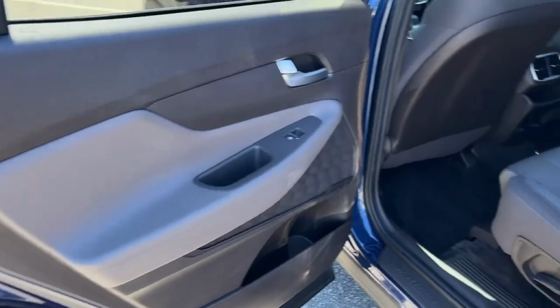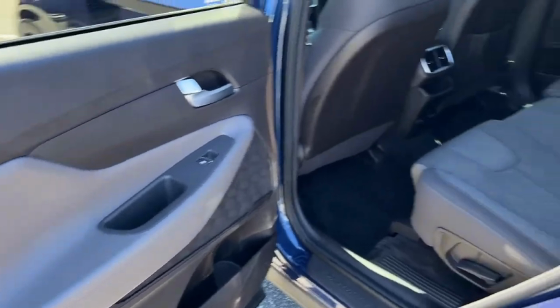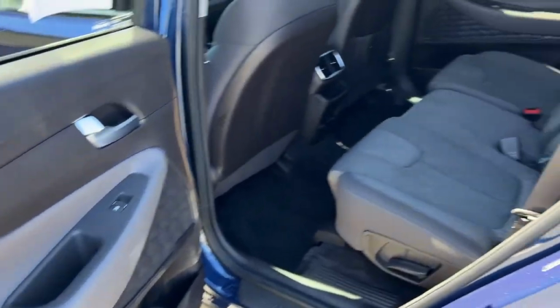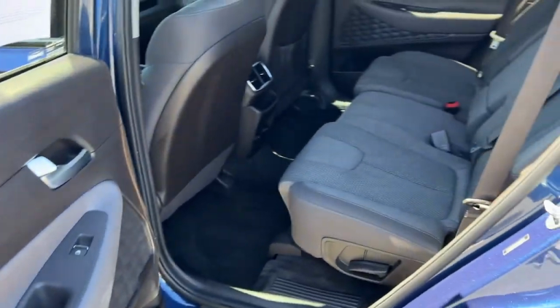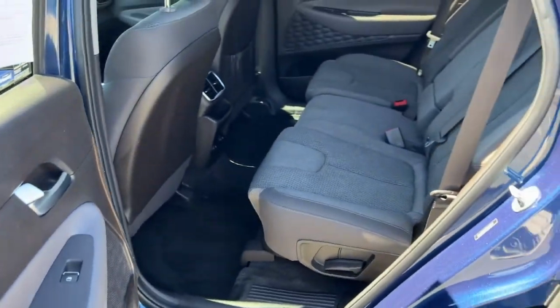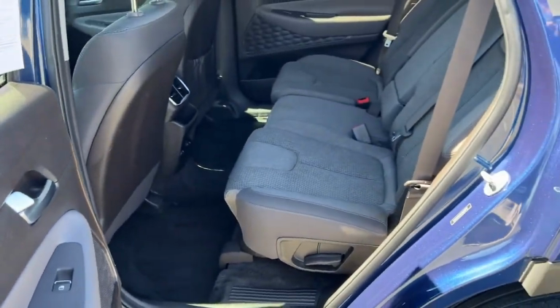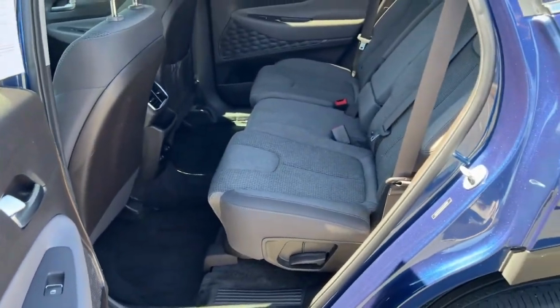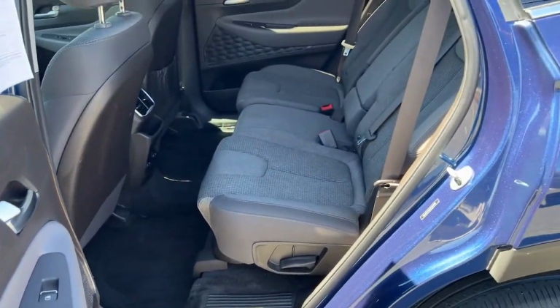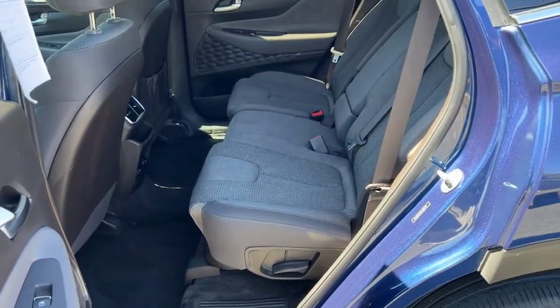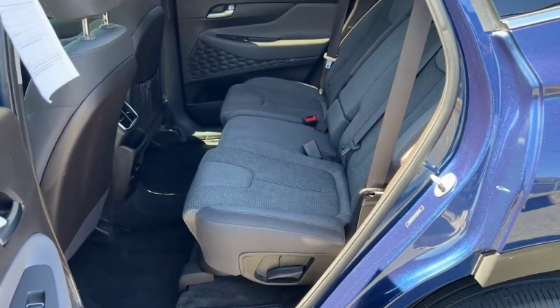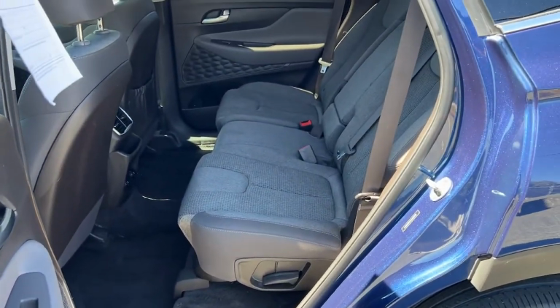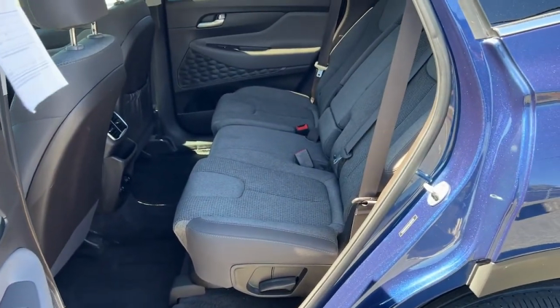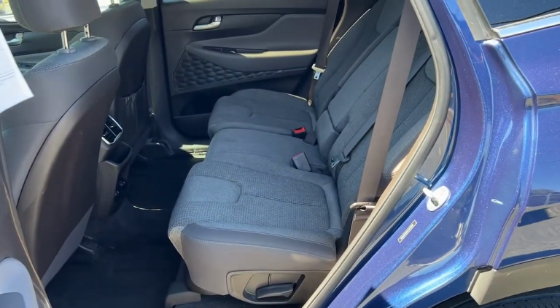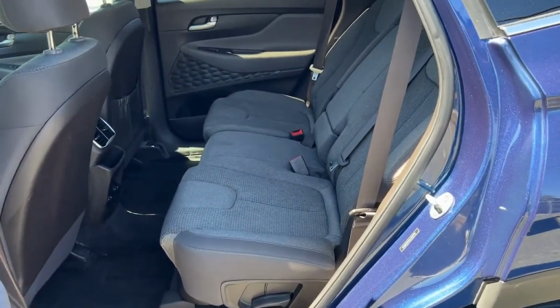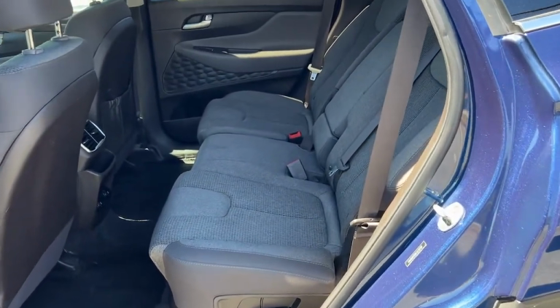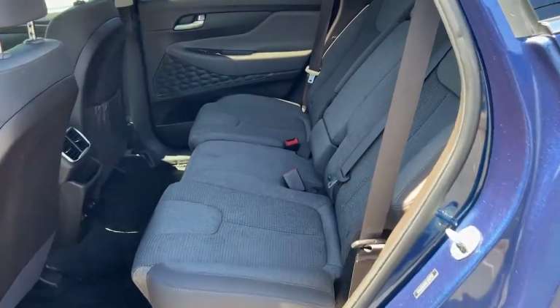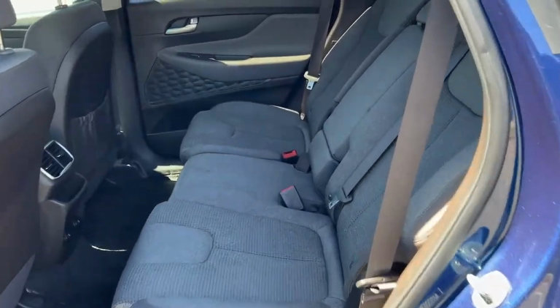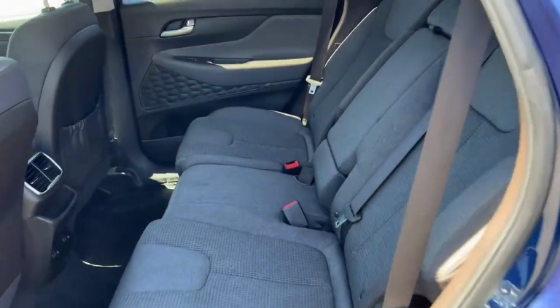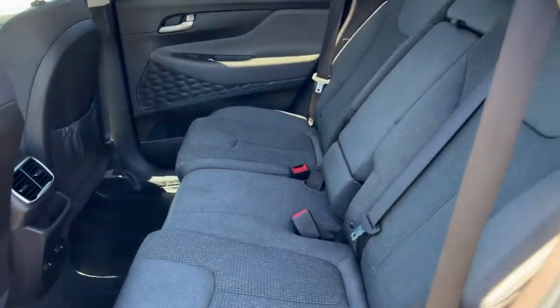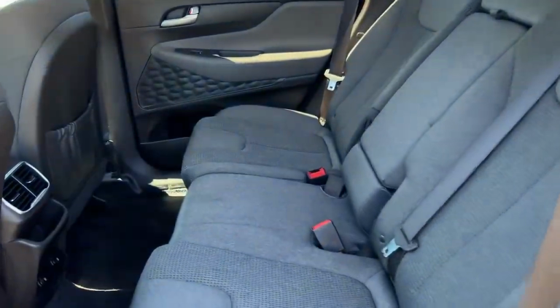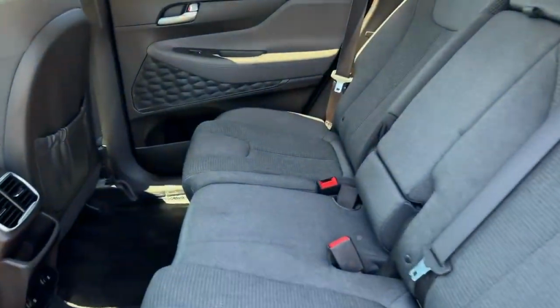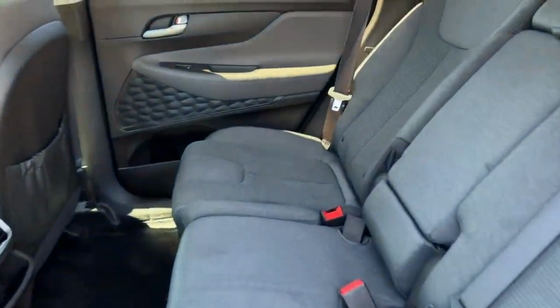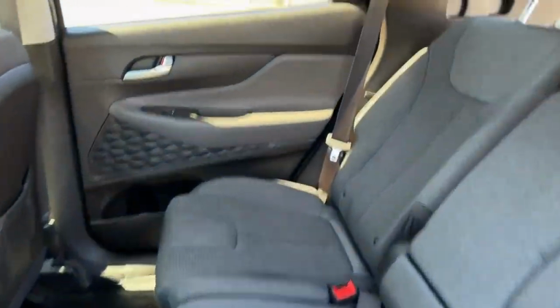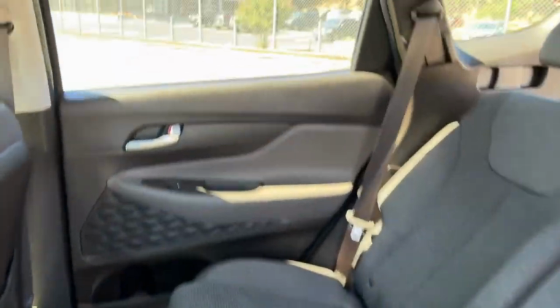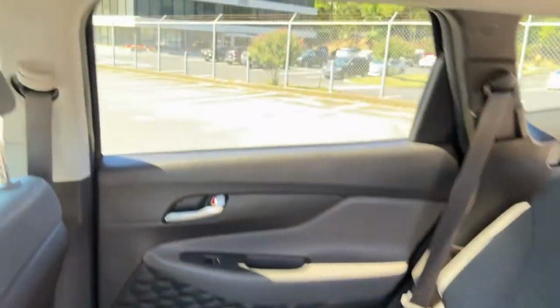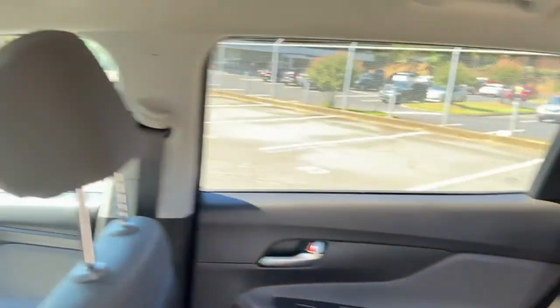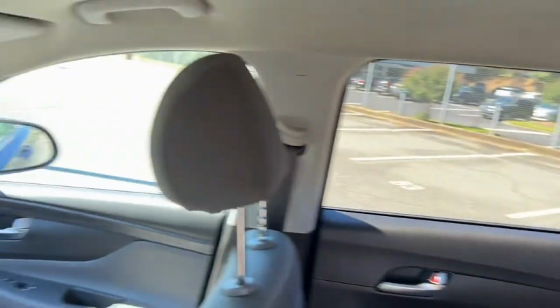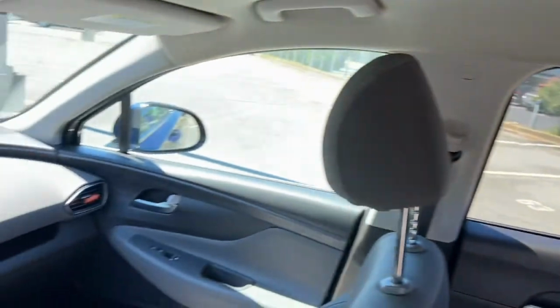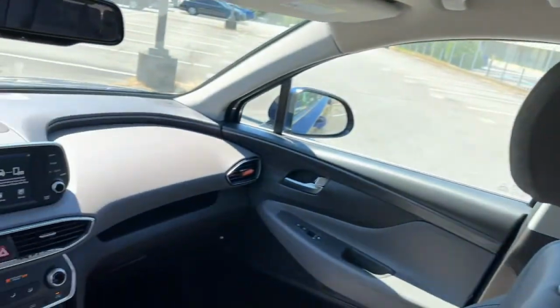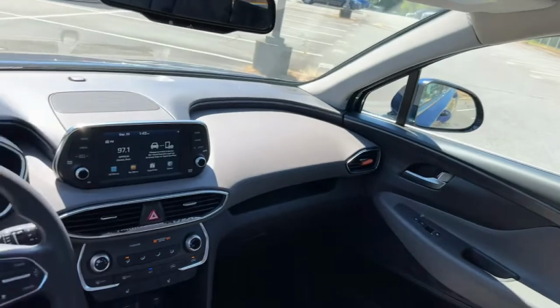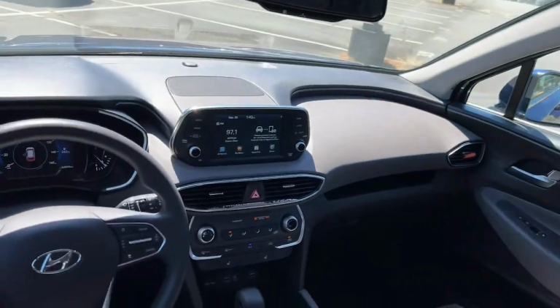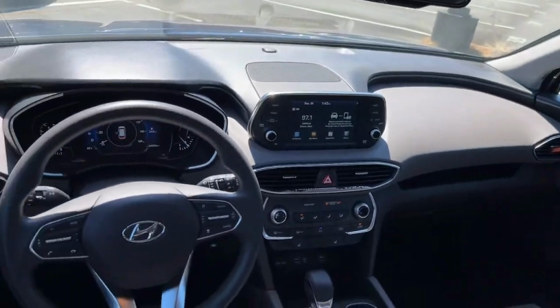Fog lamps, remote engine start, heated mirrors, and steering wheel audio controls.